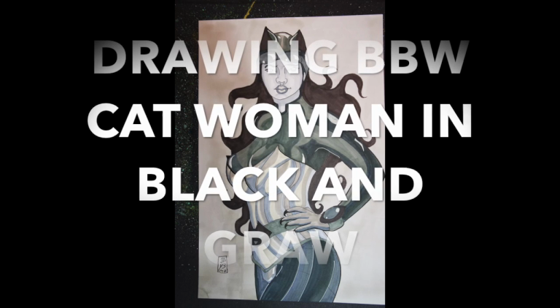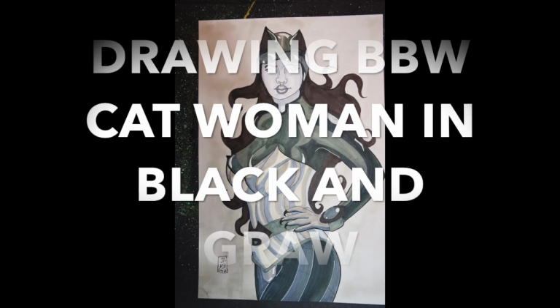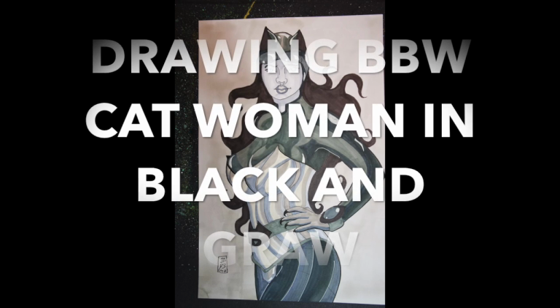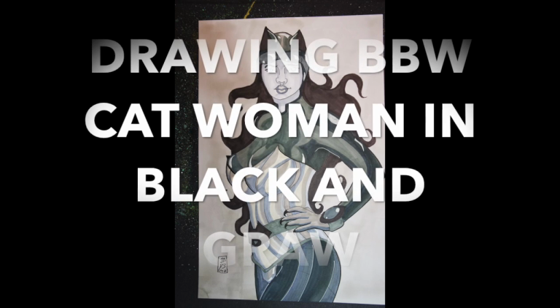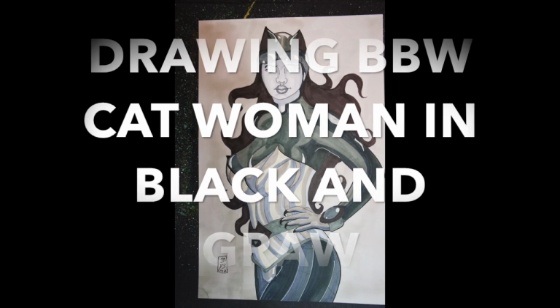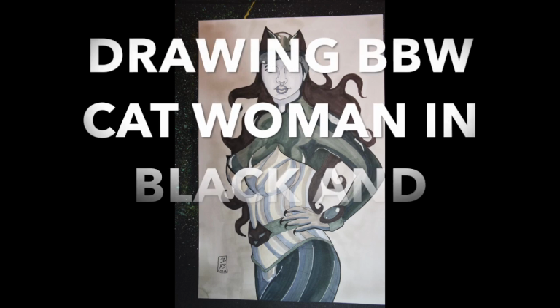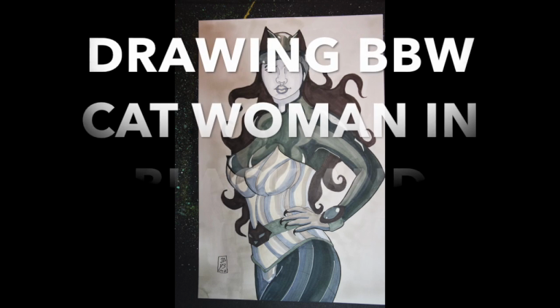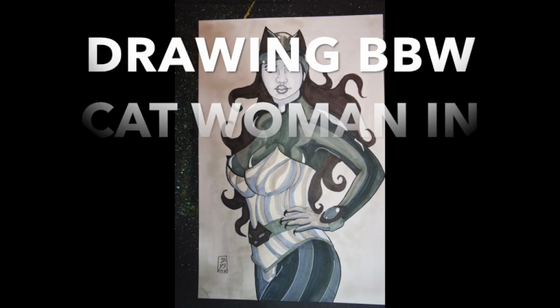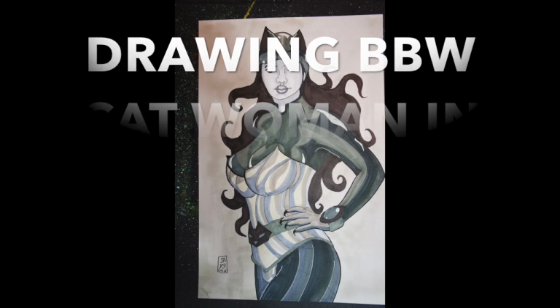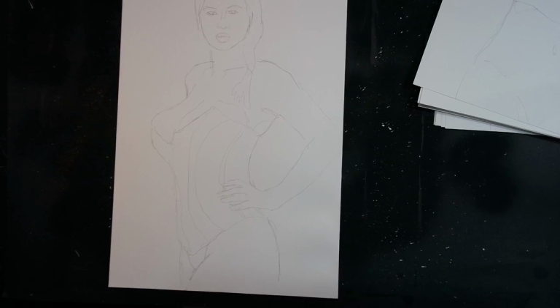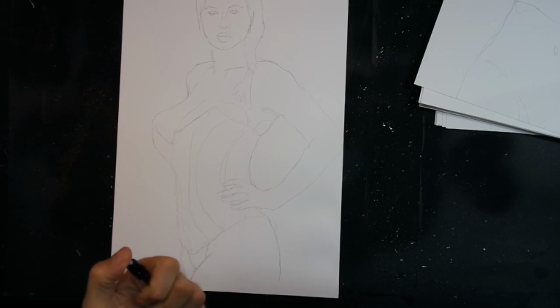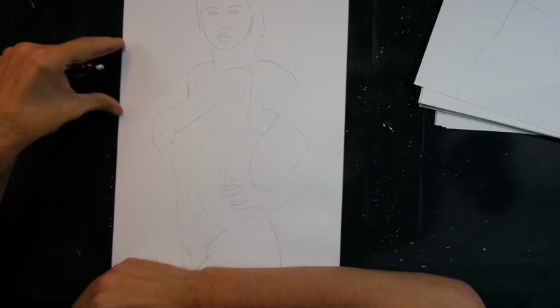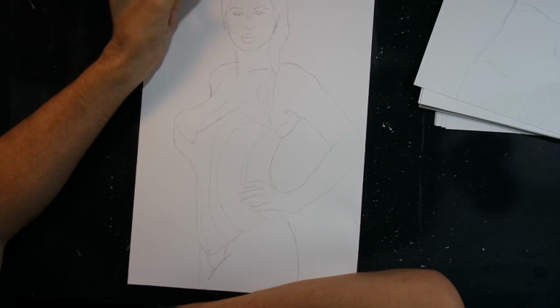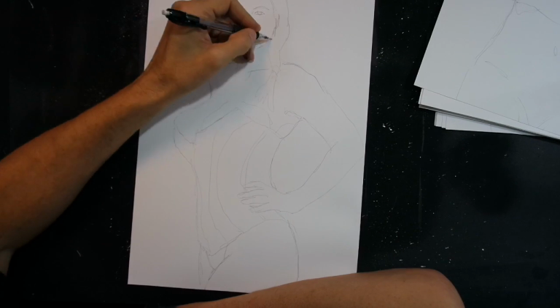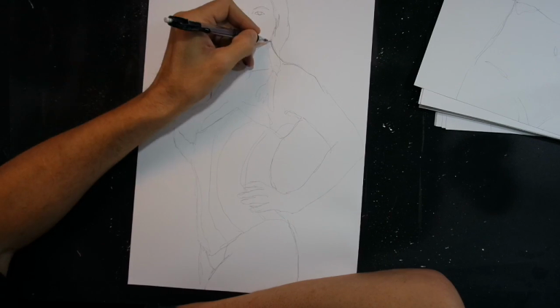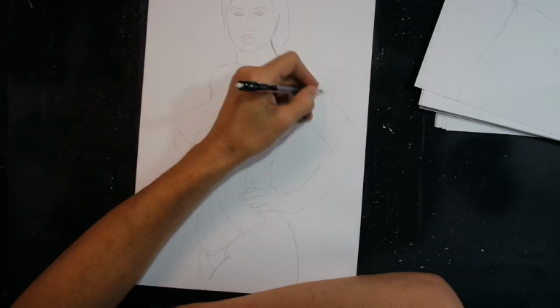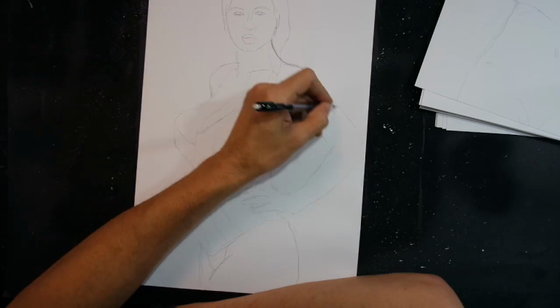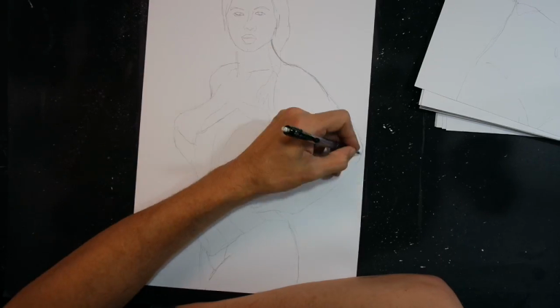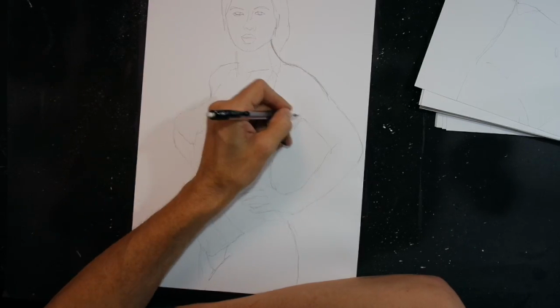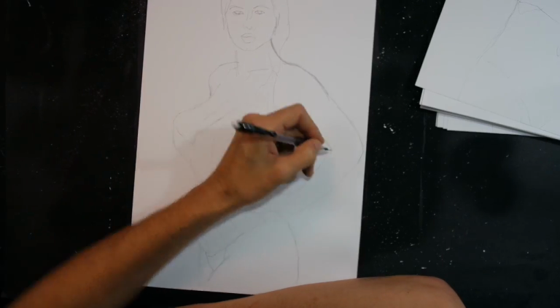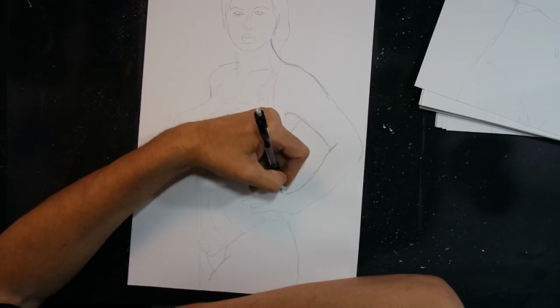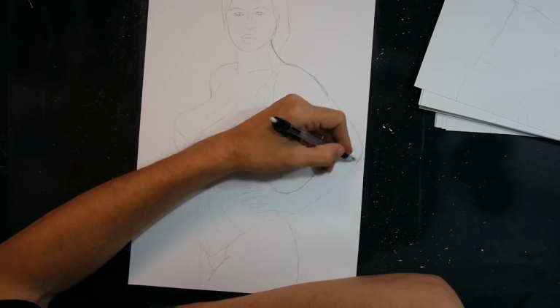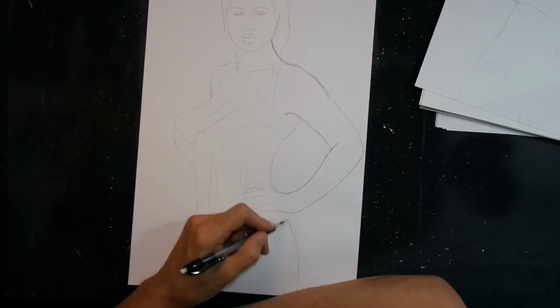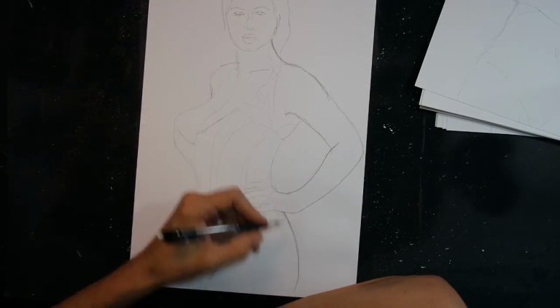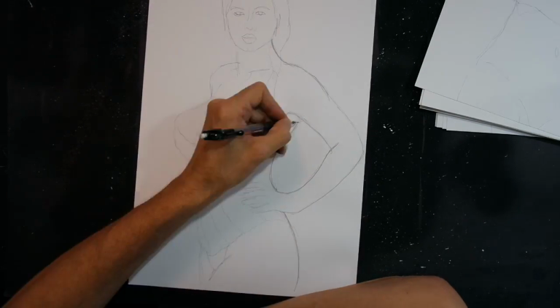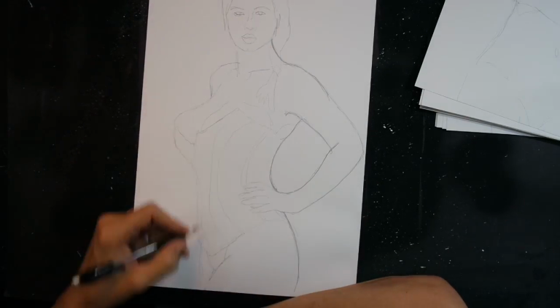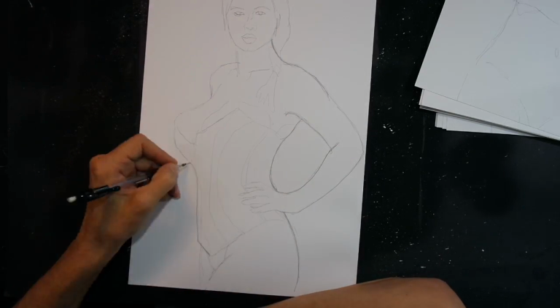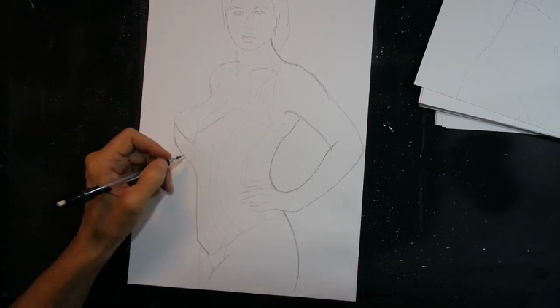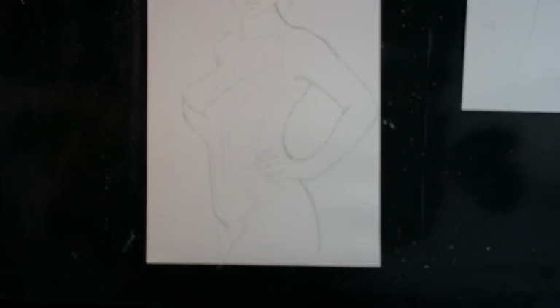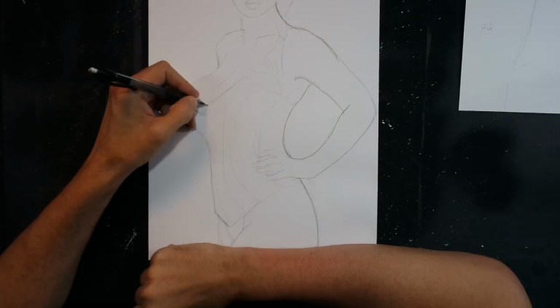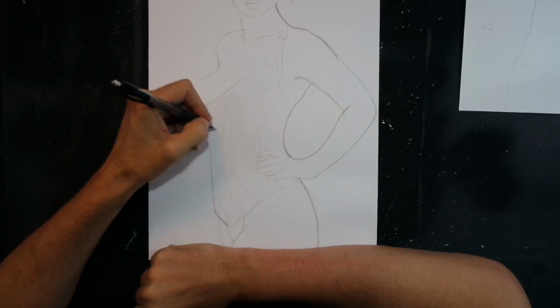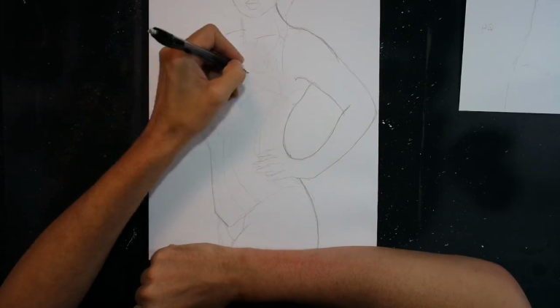Hey, my art heathens. This is just kind of a quick drawing I did of Catwoman in black and white.